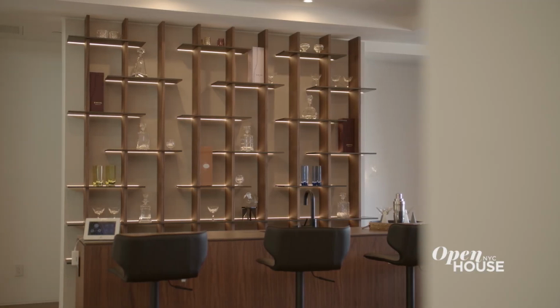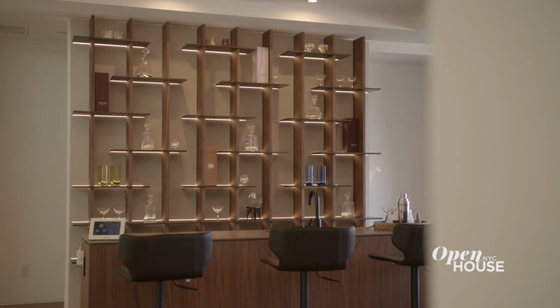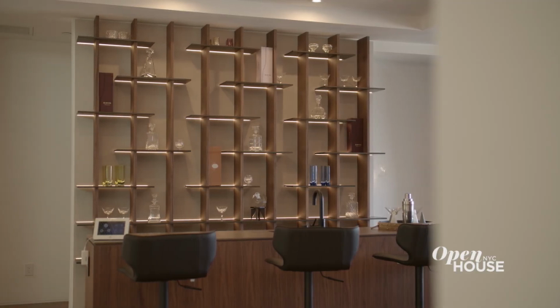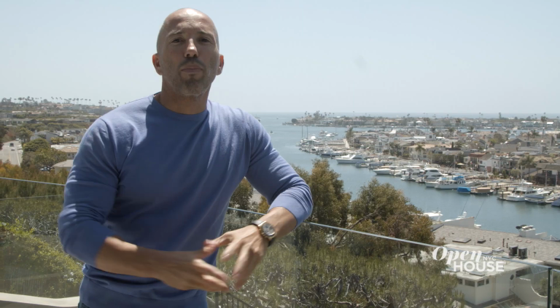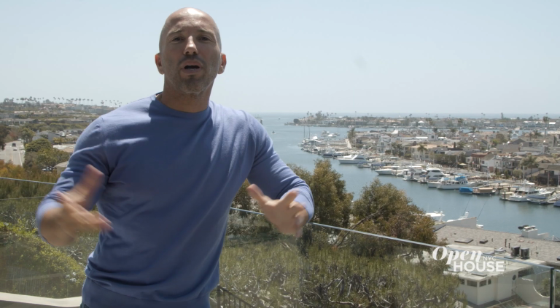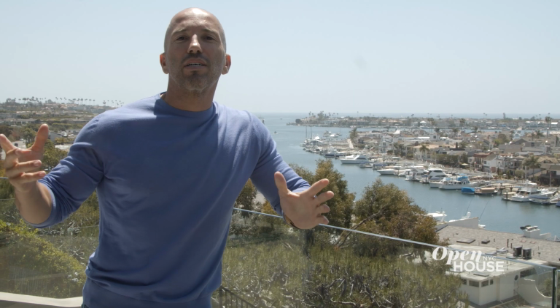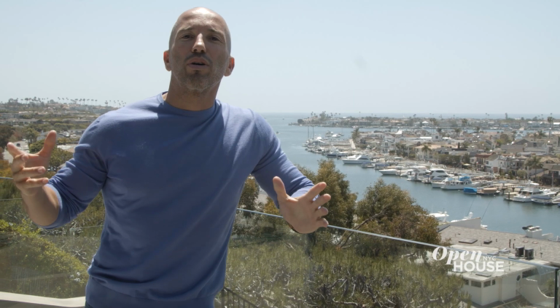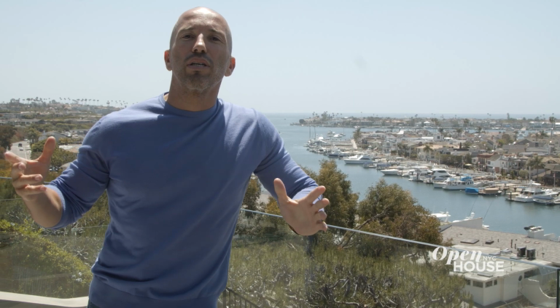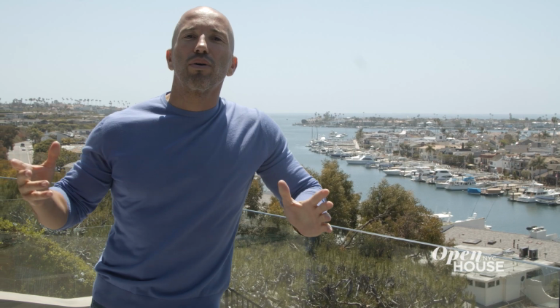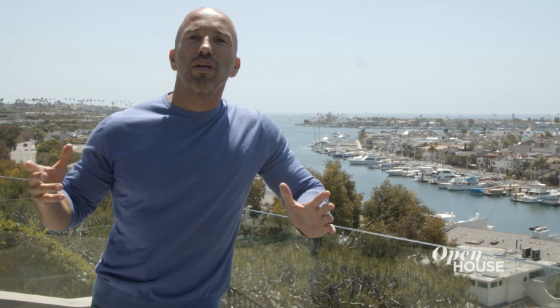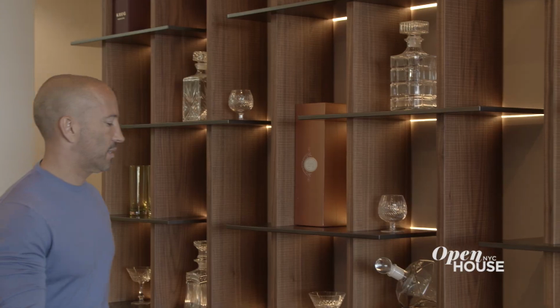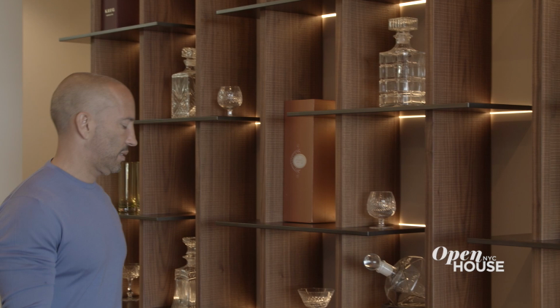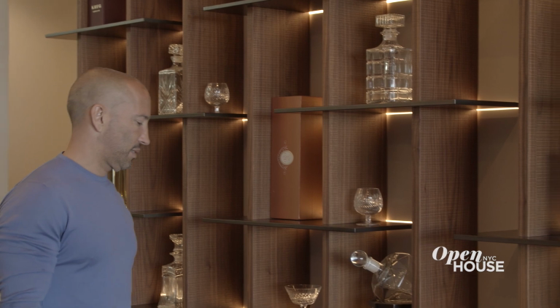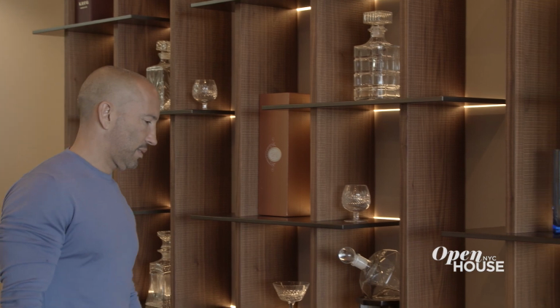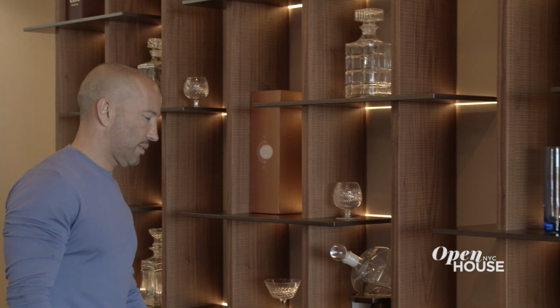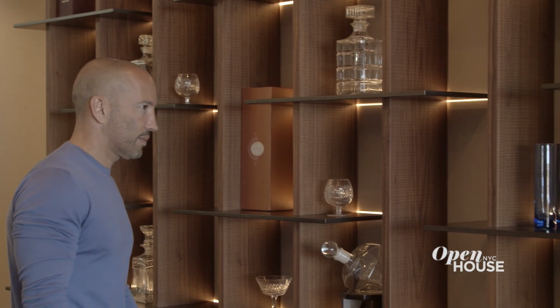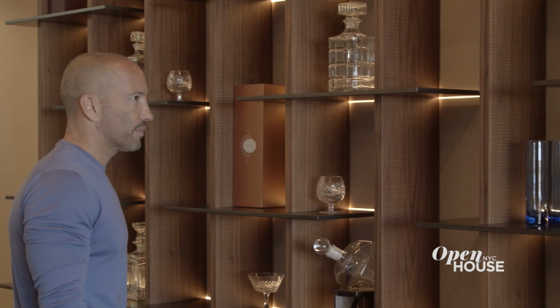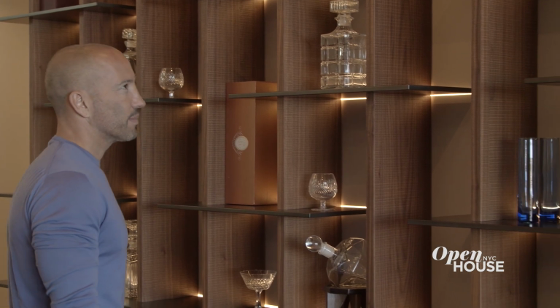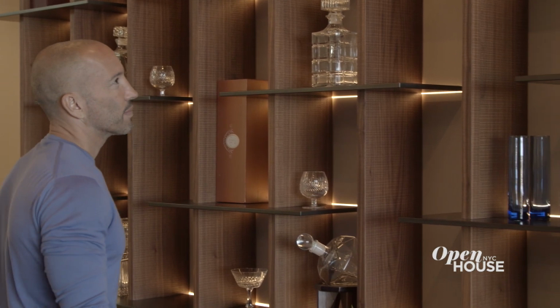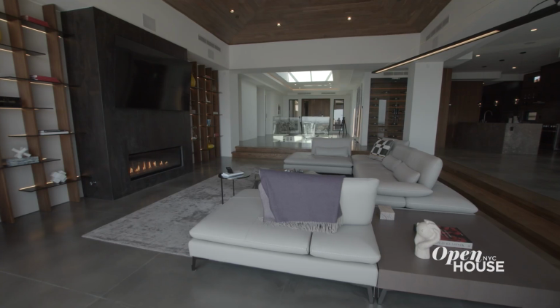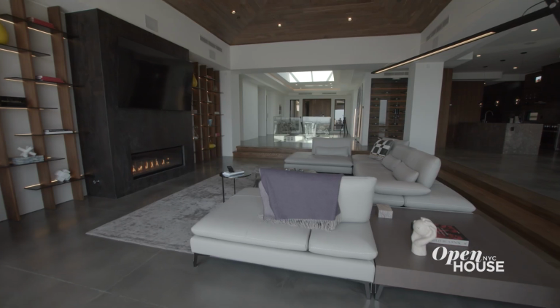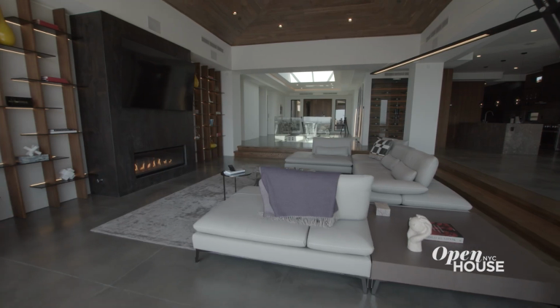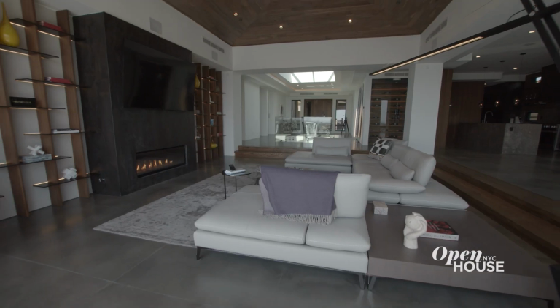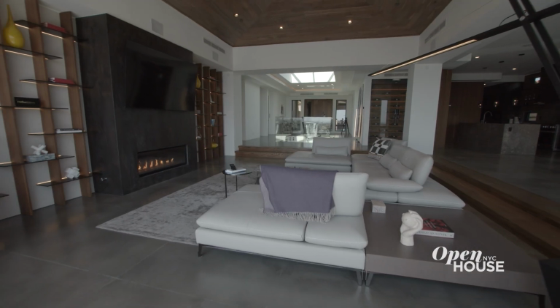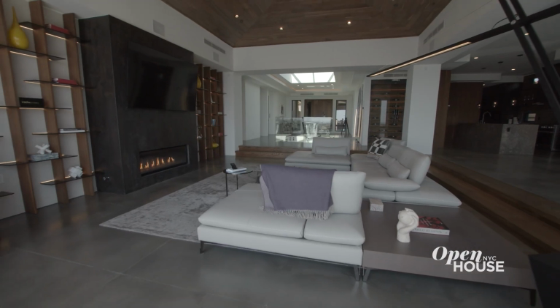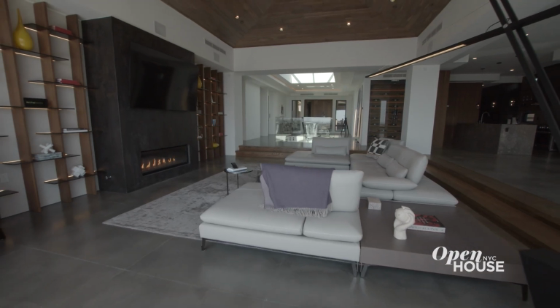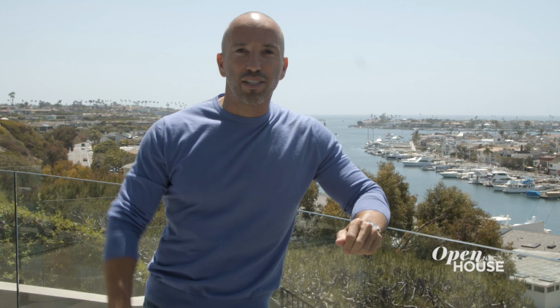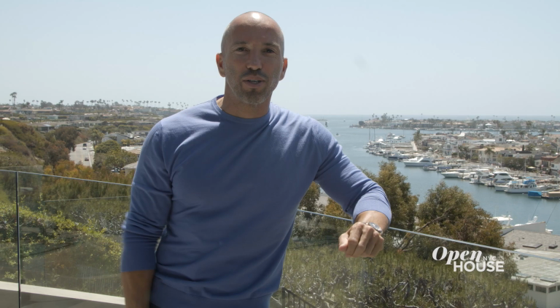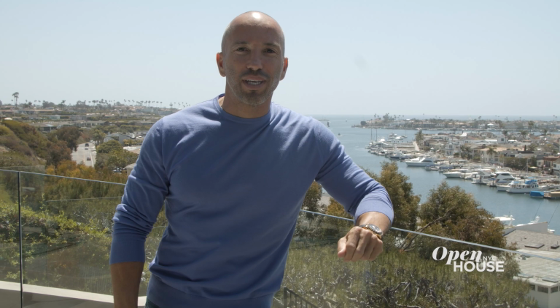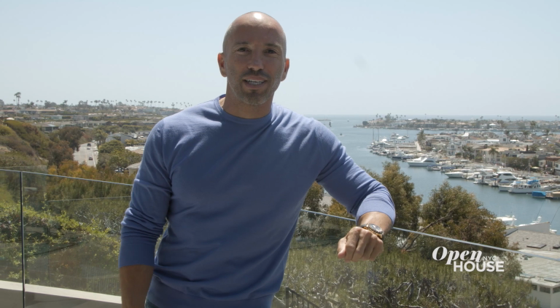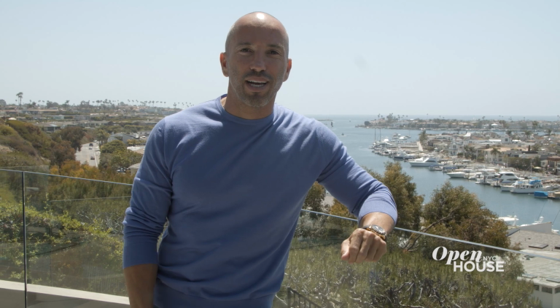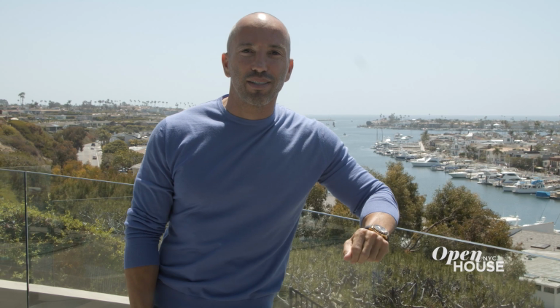I hope you guys enjoyed the tour. There were lots of amazing things to see inside. I'll see you at the next house.